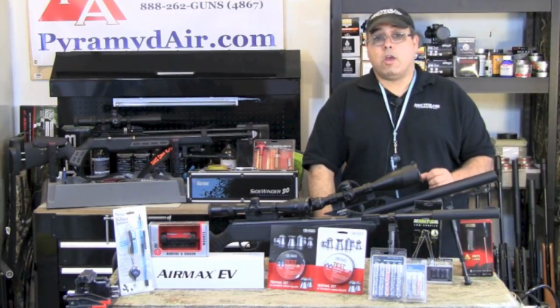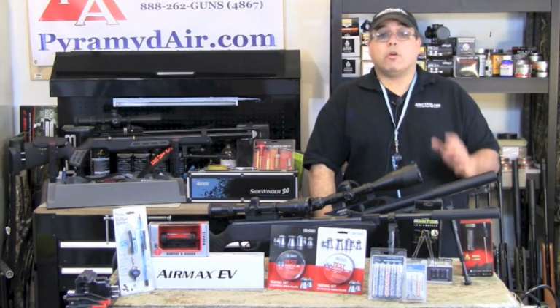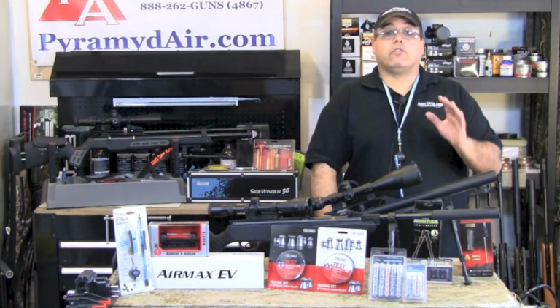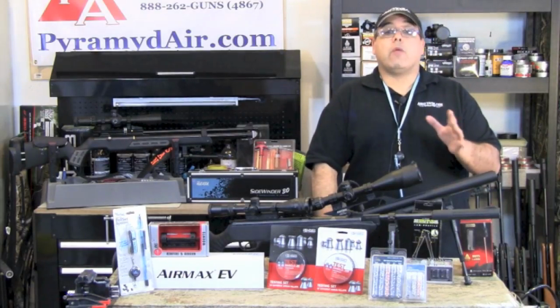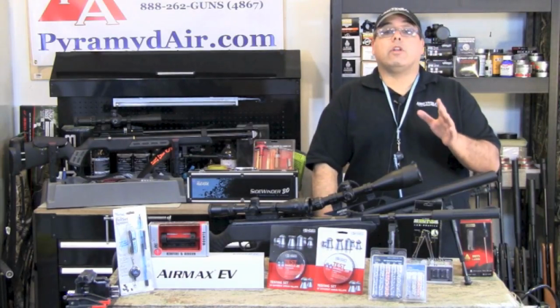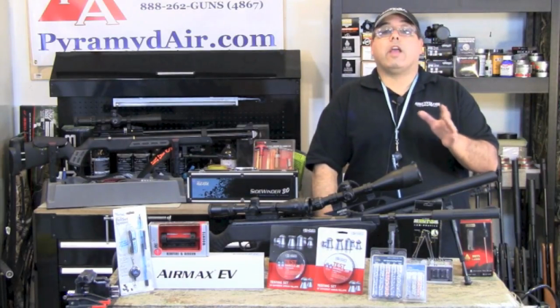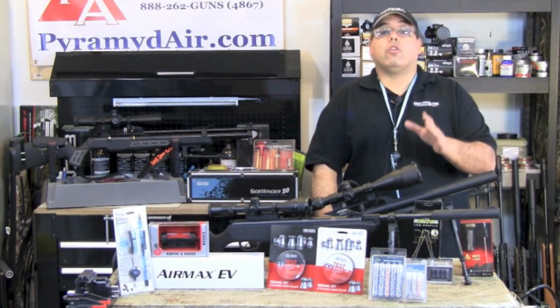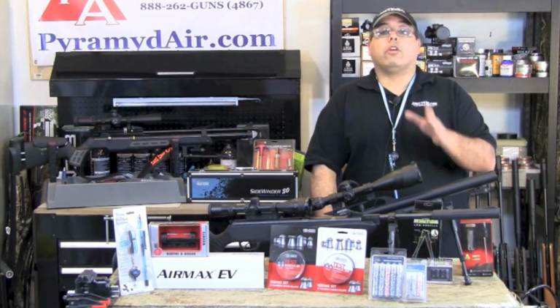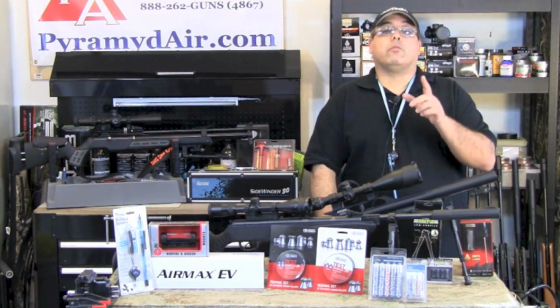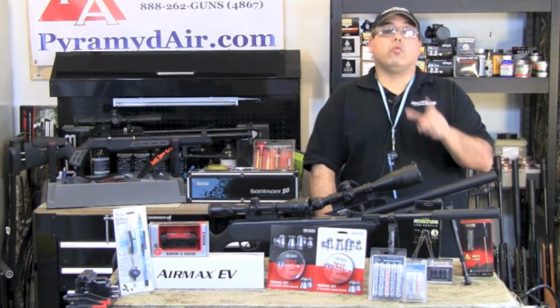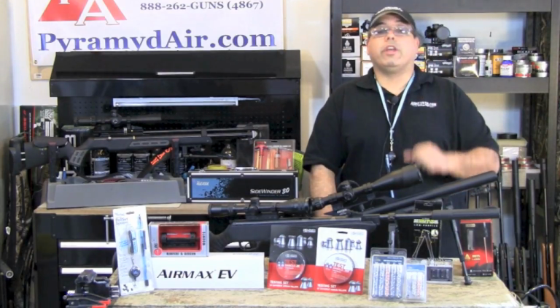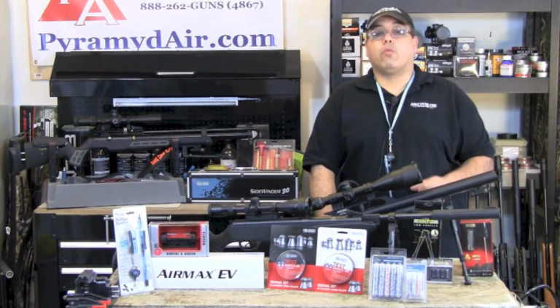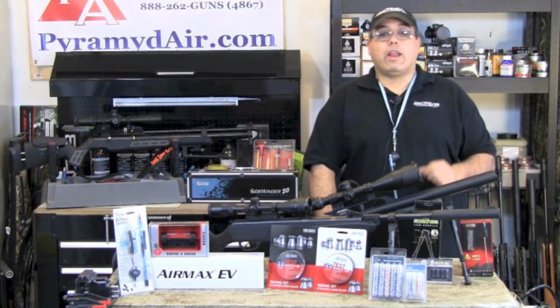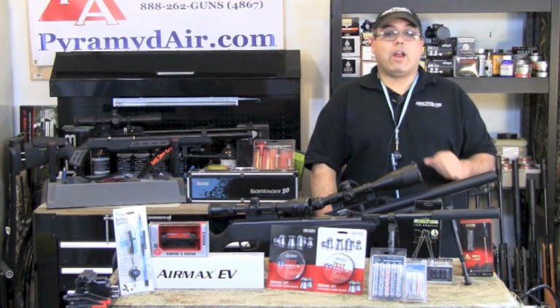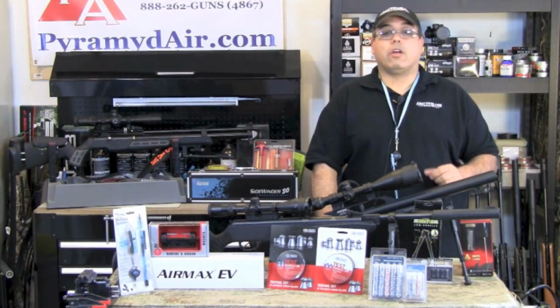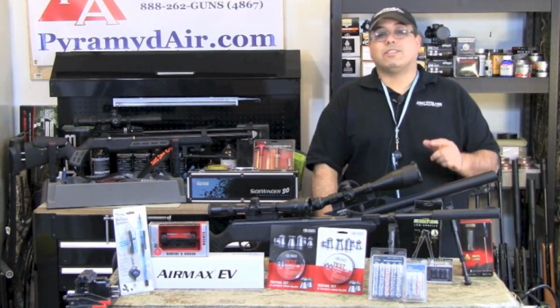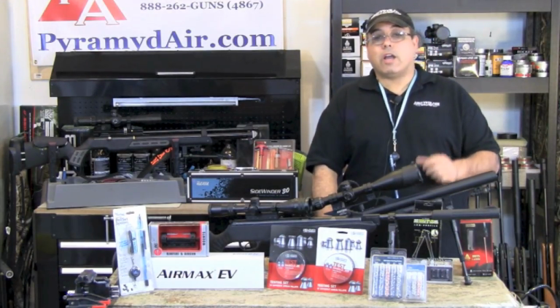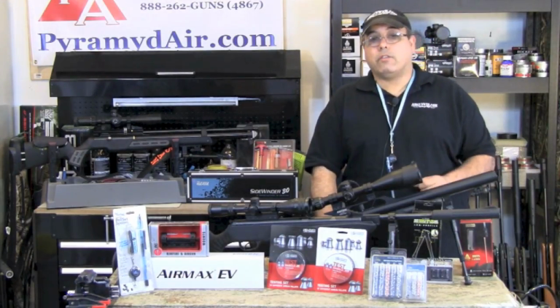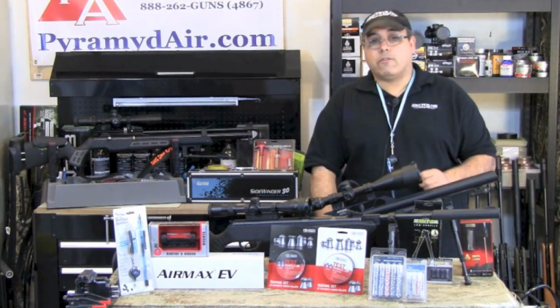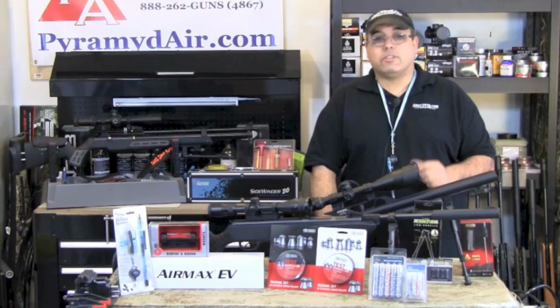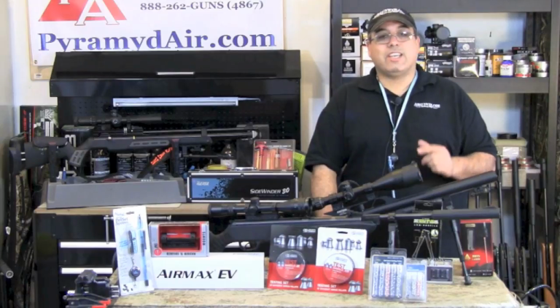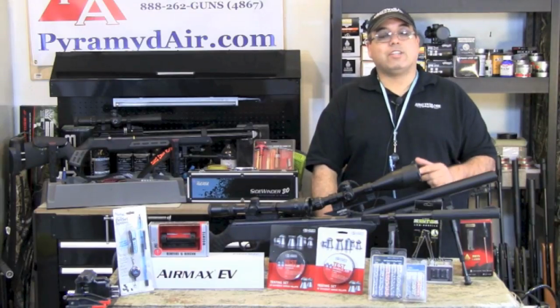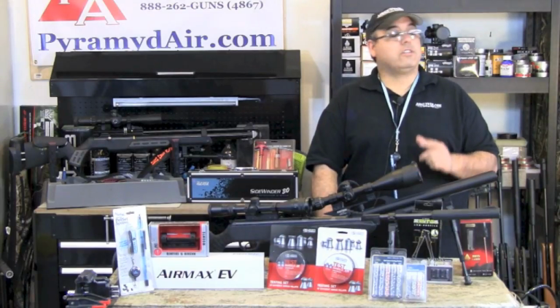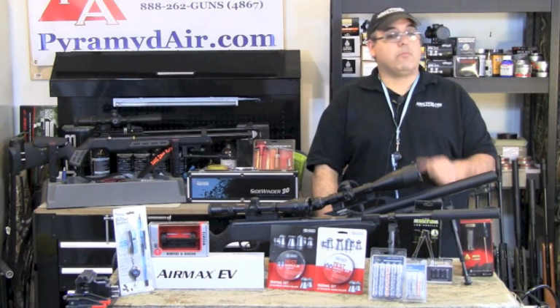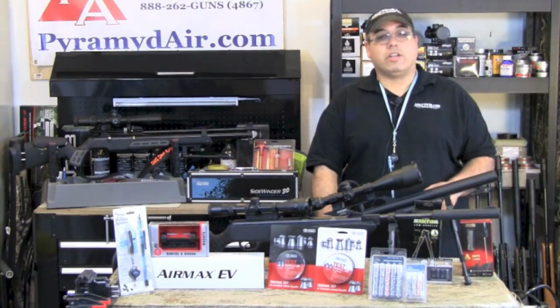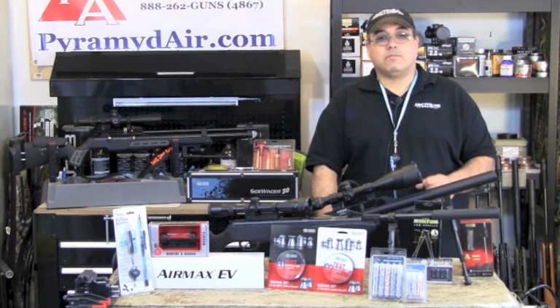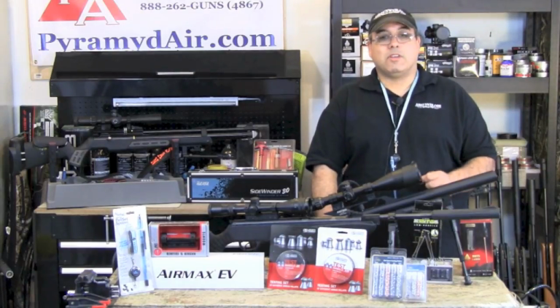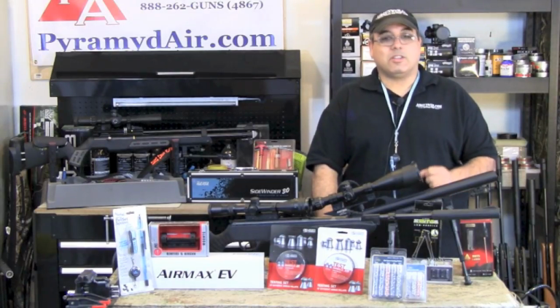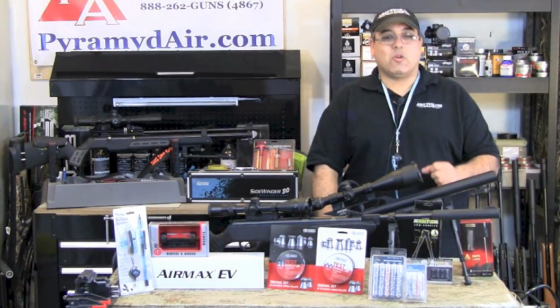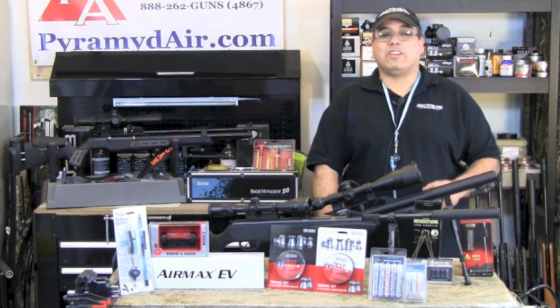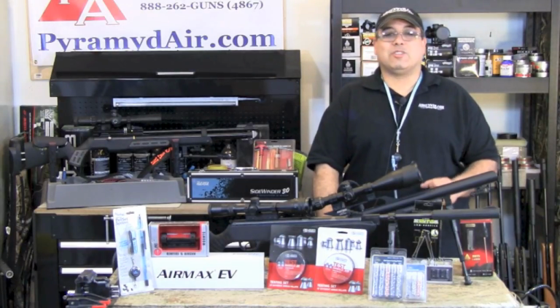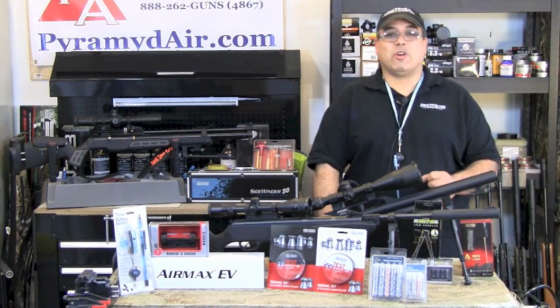Because today we're going to take a look at some really great airgun stocking stuffers, gadgets, and upgrades. Let's go ahead and get started.